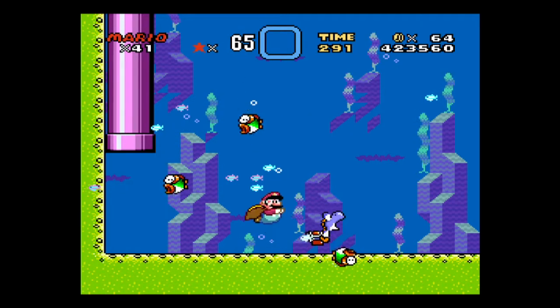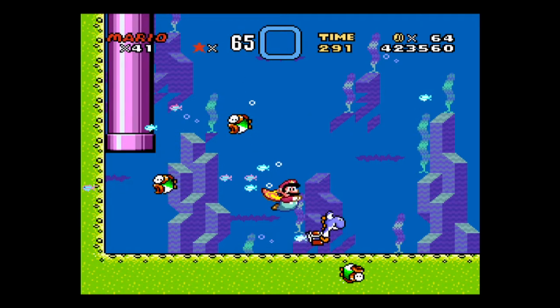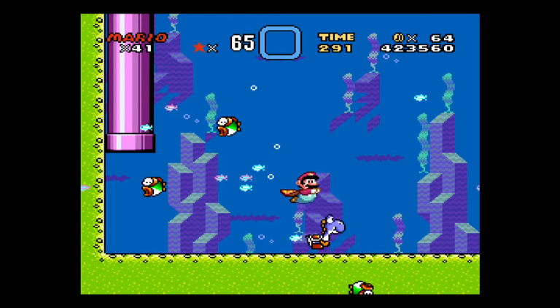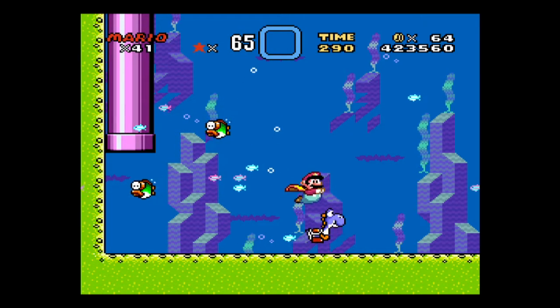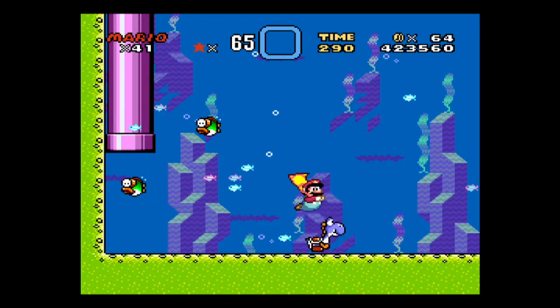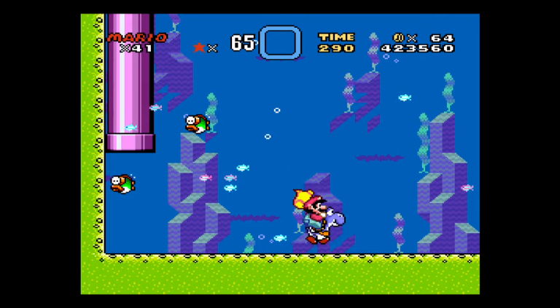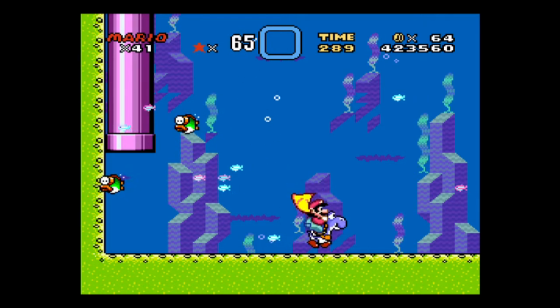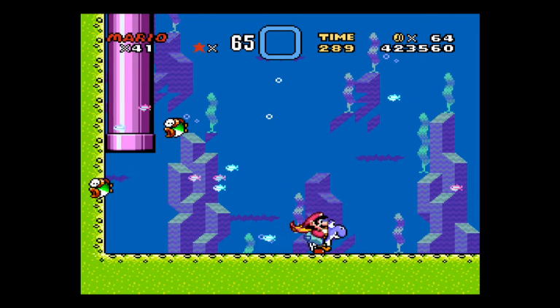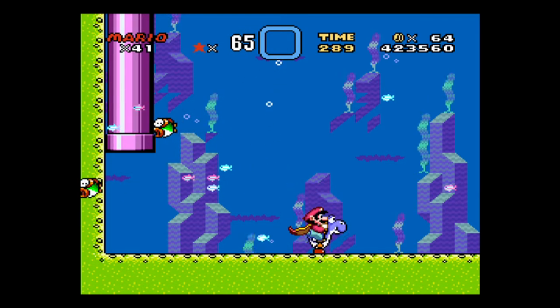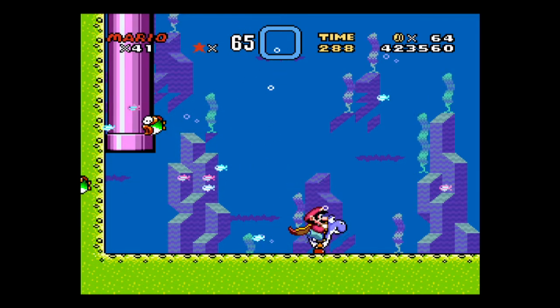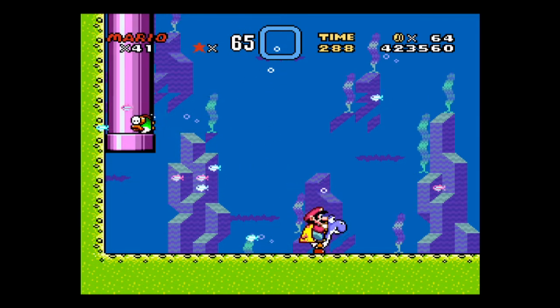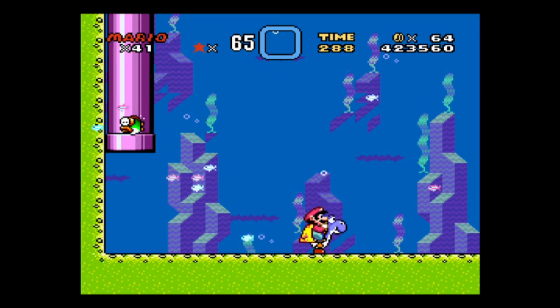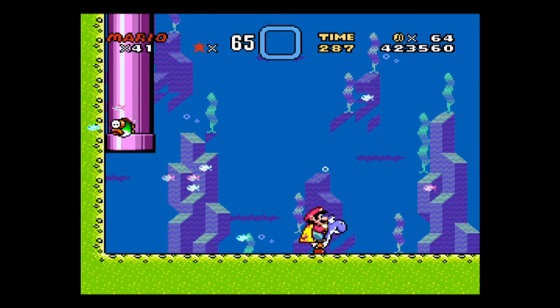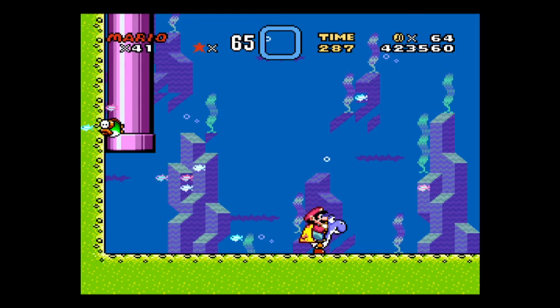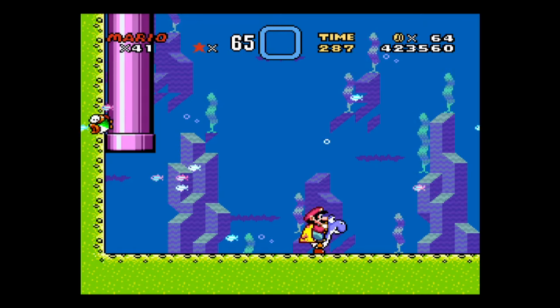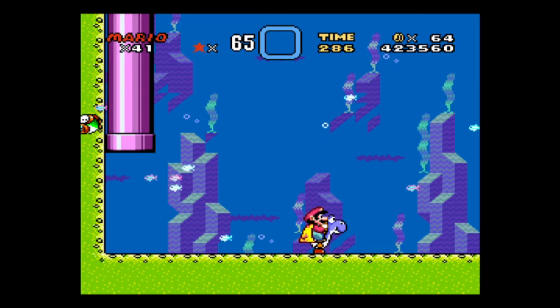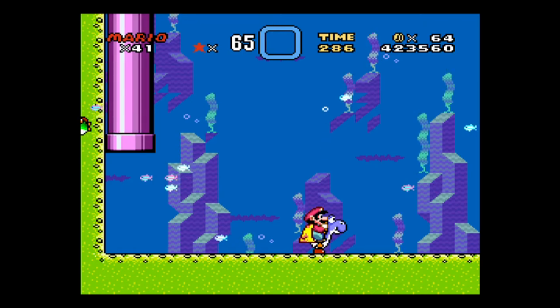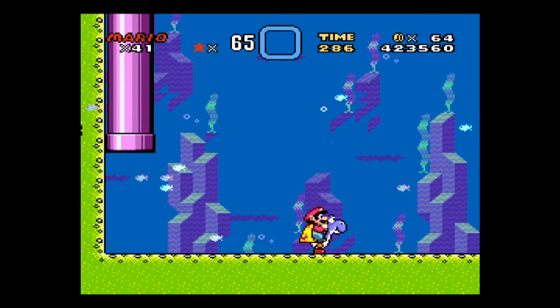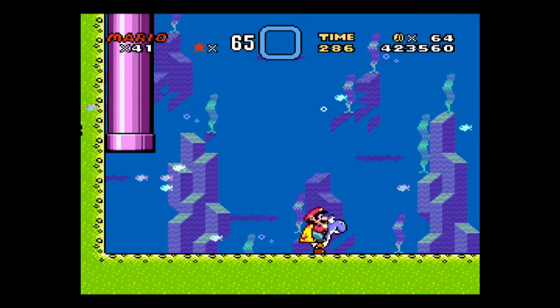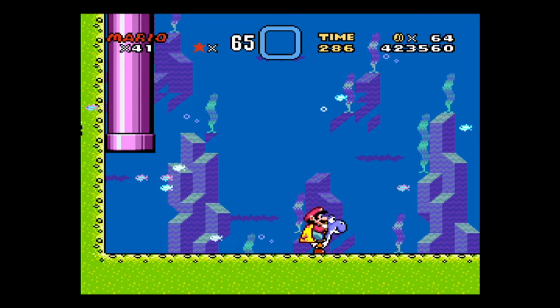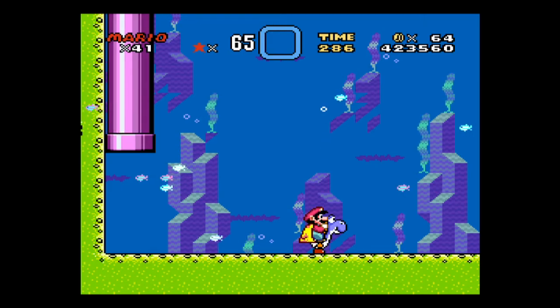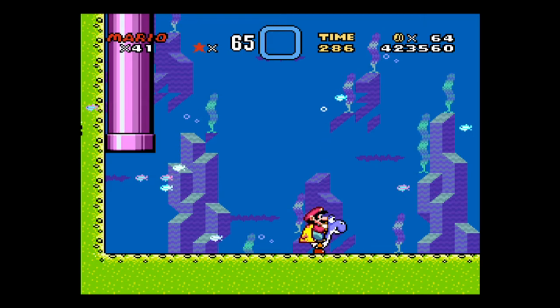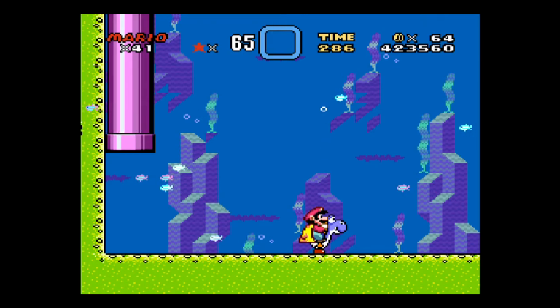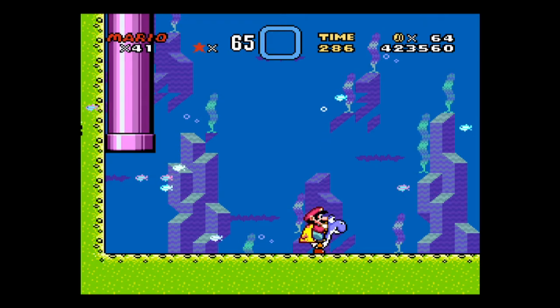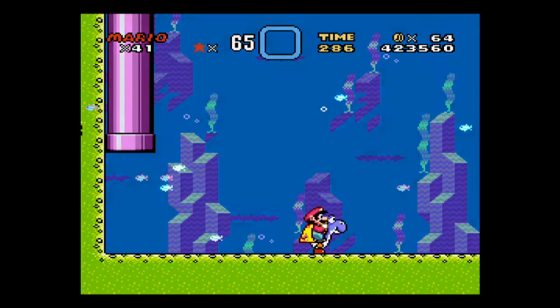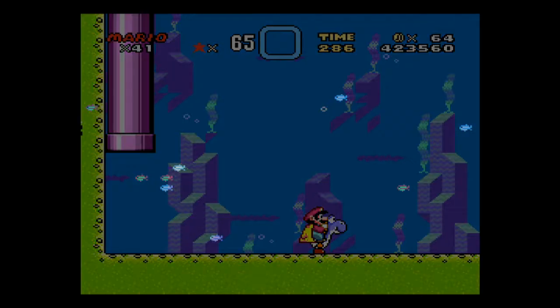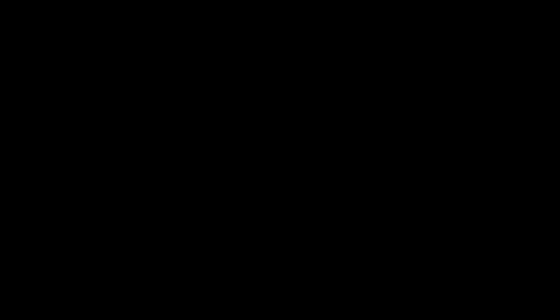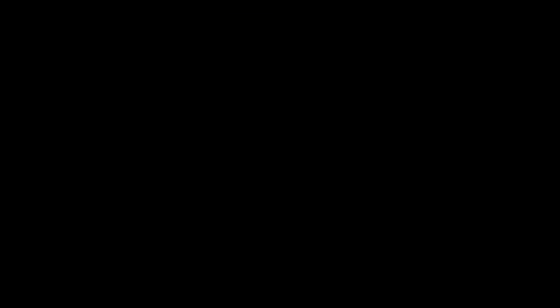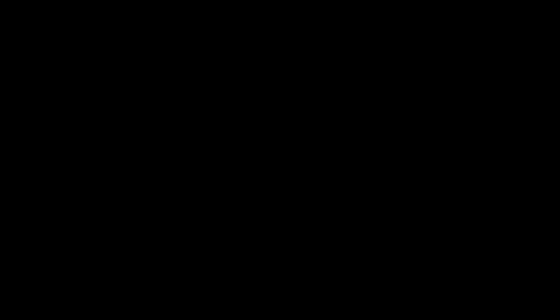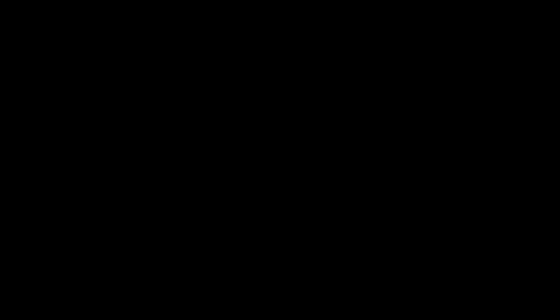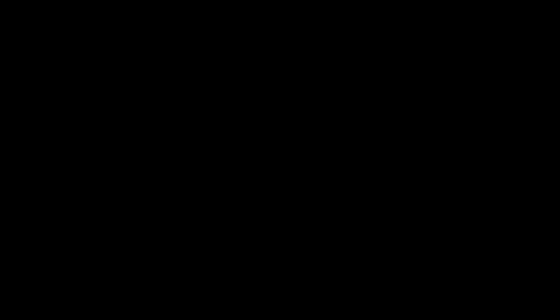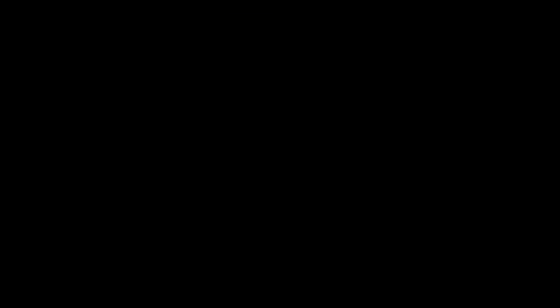Make sure that fish doesn't do anything to you, and then once you're on his back, just start, pause the game, select eggs at the level.